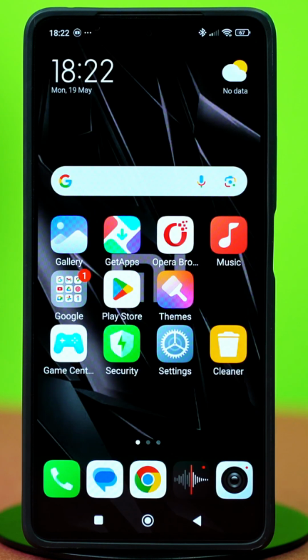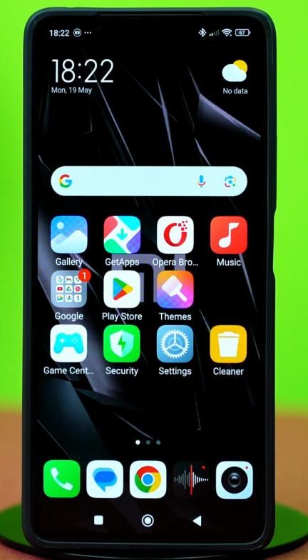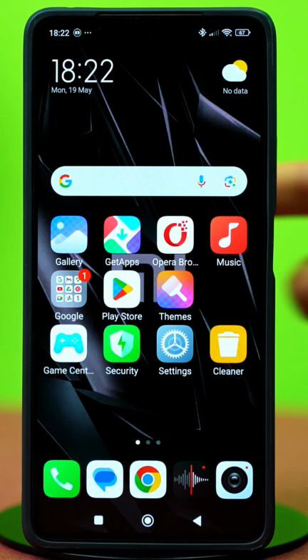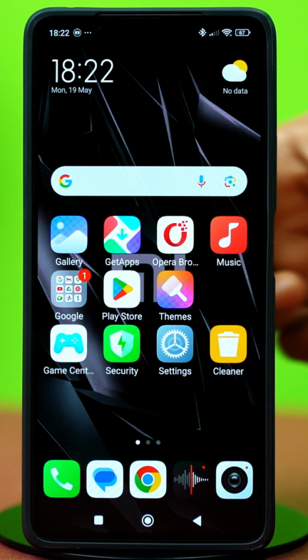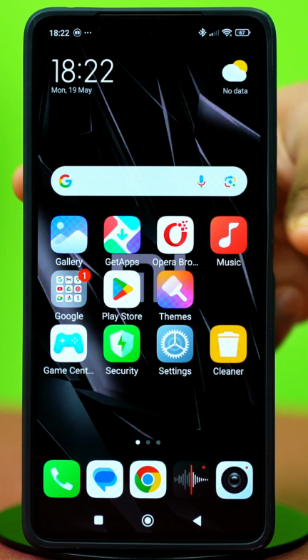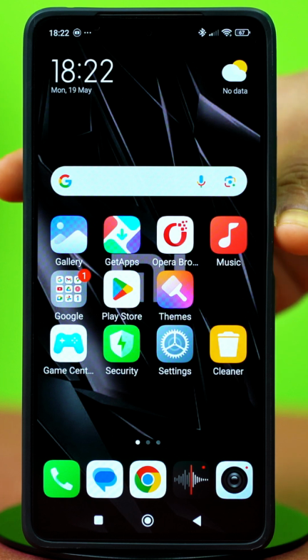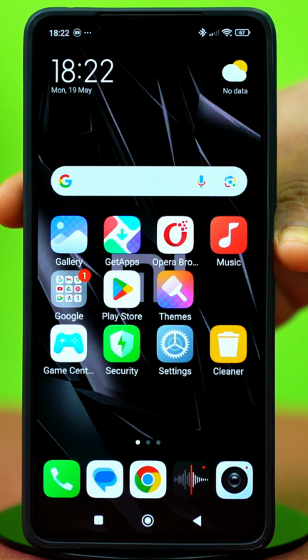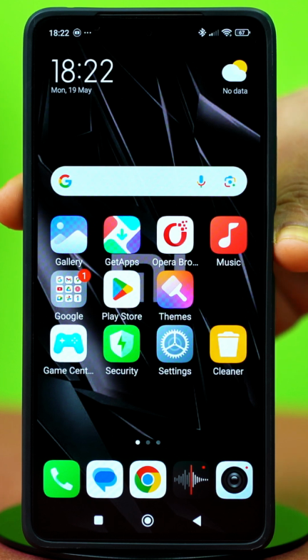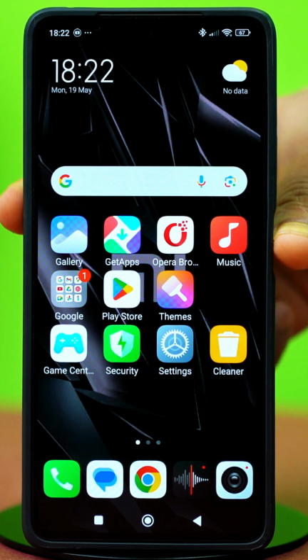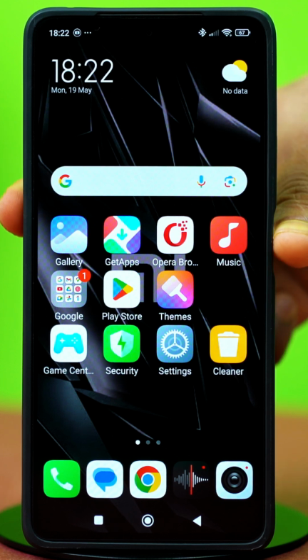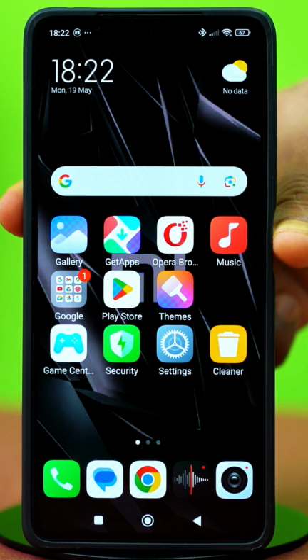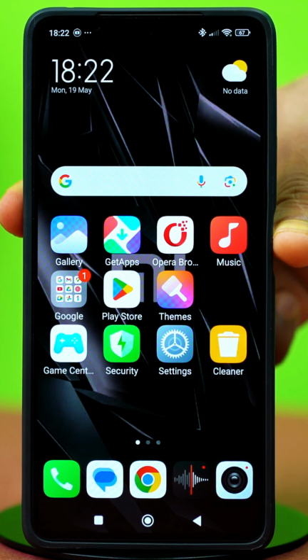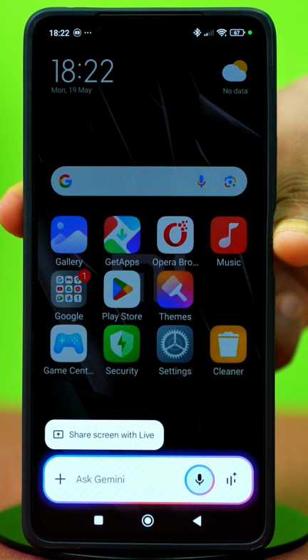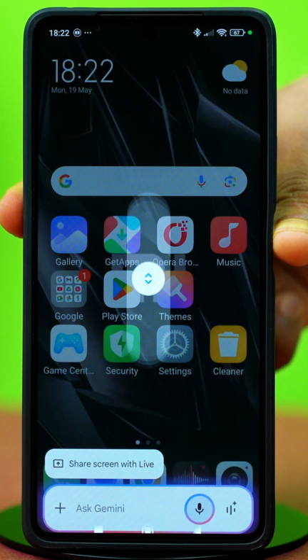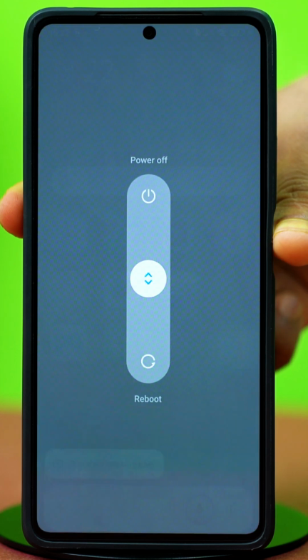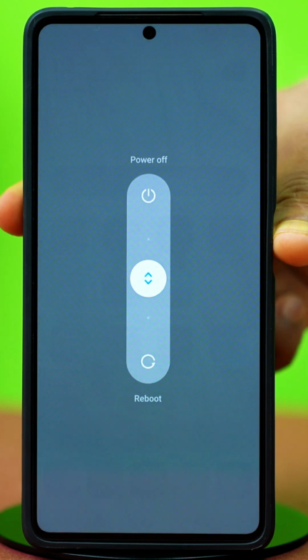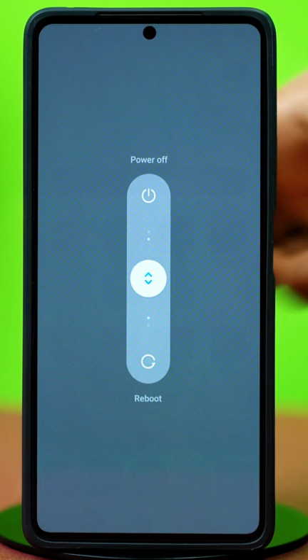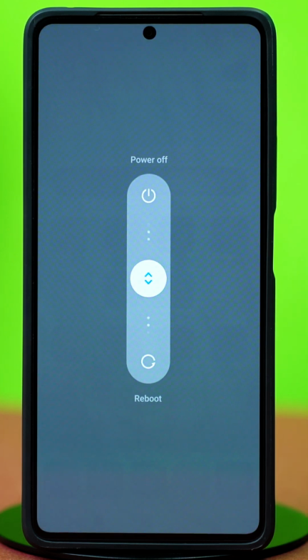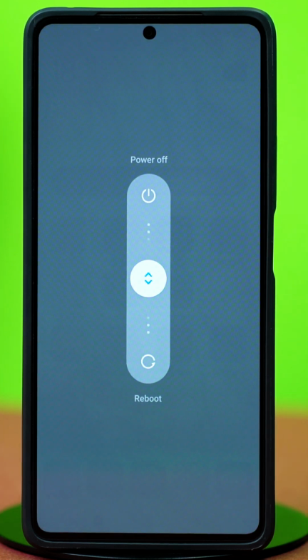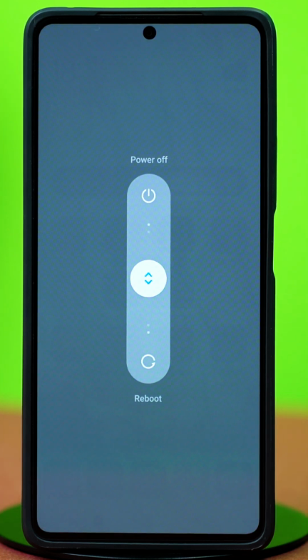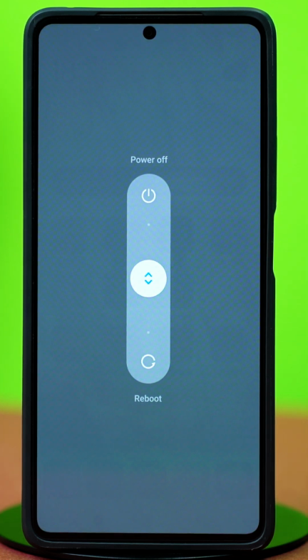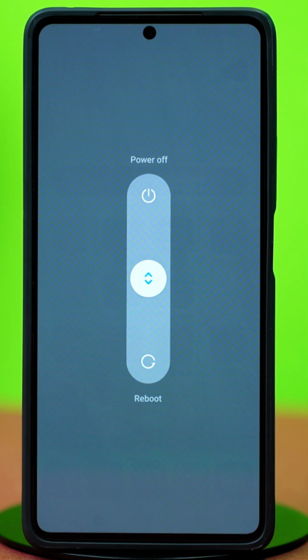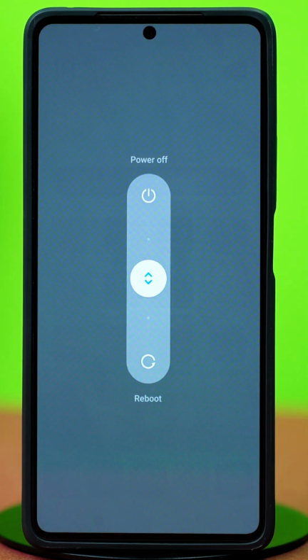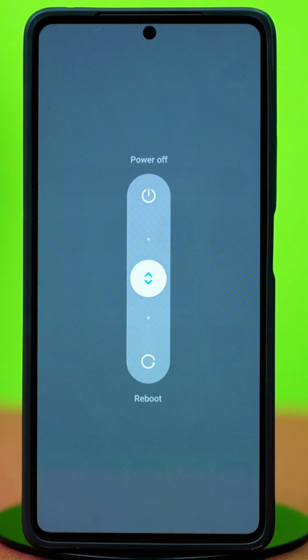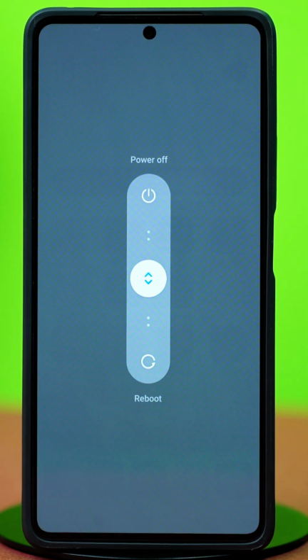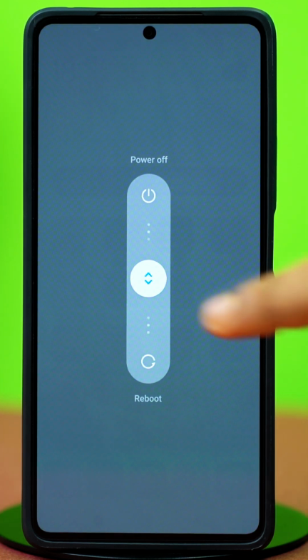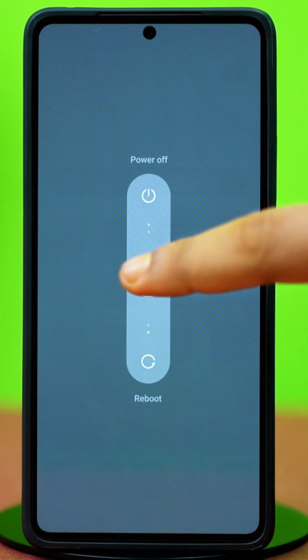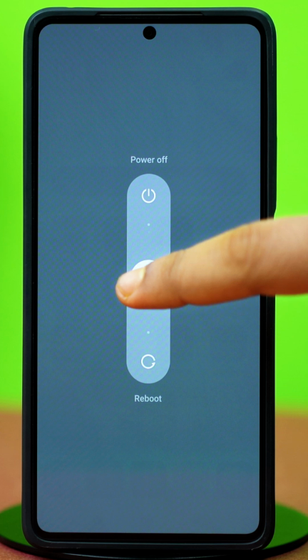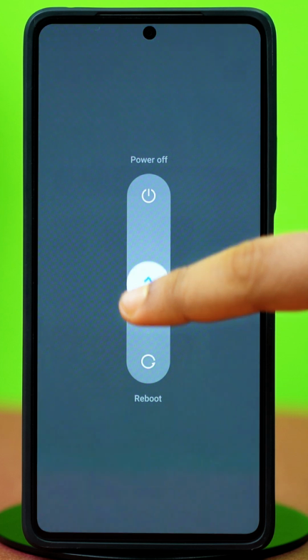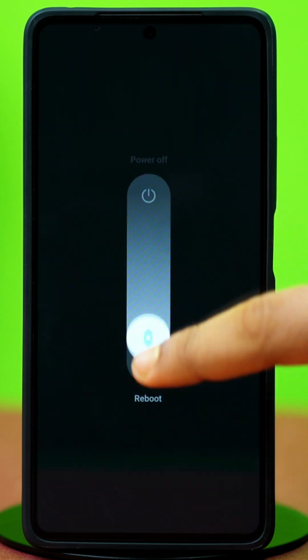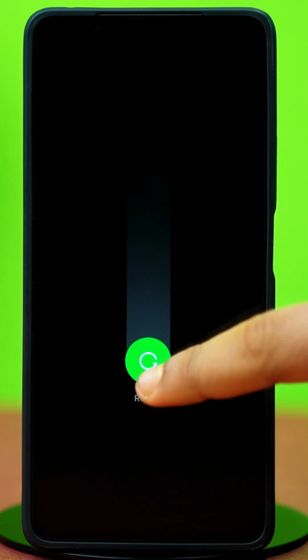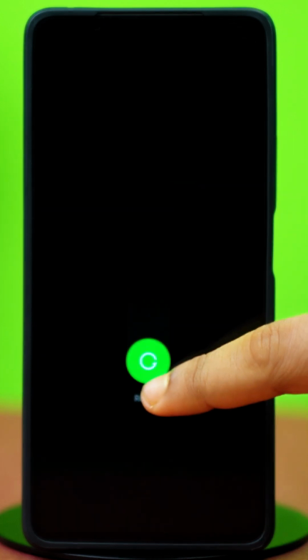Restart both your Xiaomi phone and the Bluetooth device, then restart and see if the problem persists.